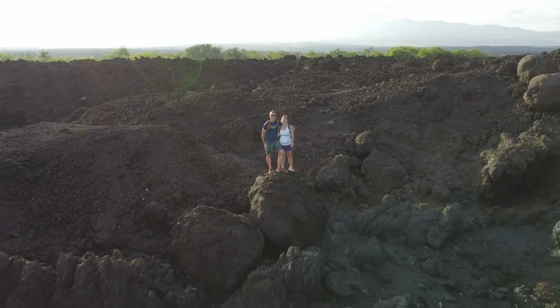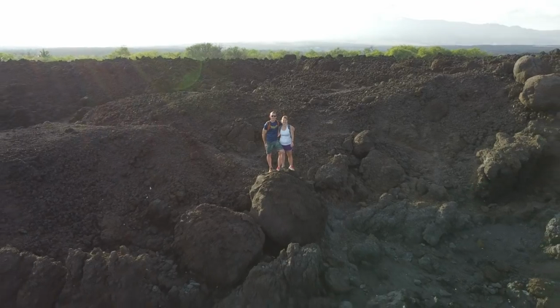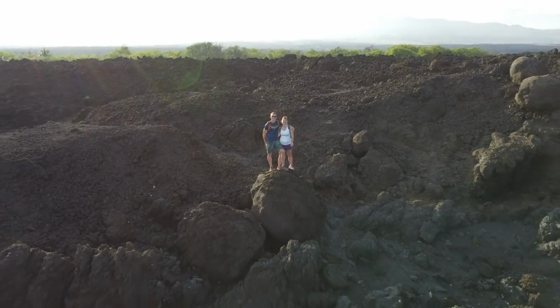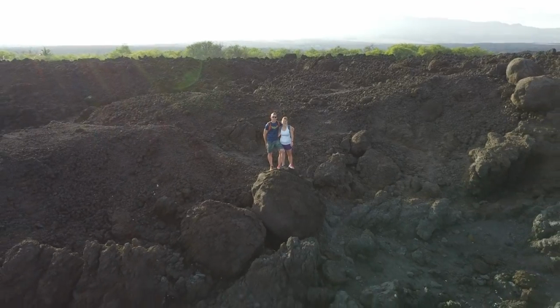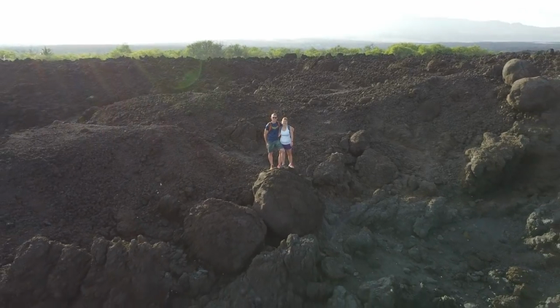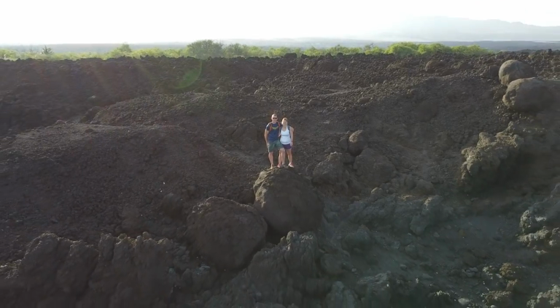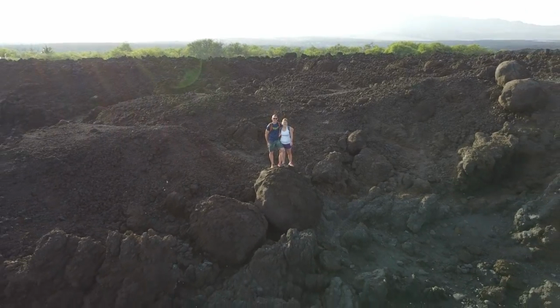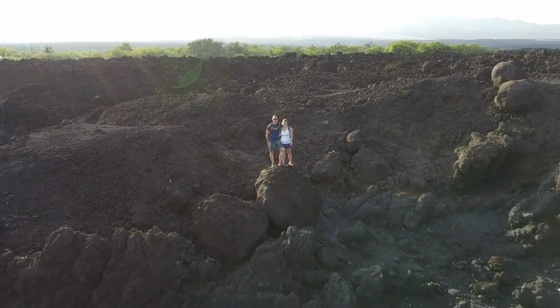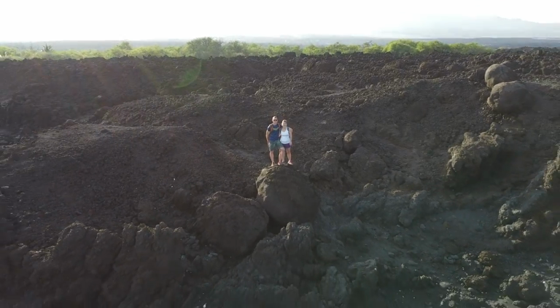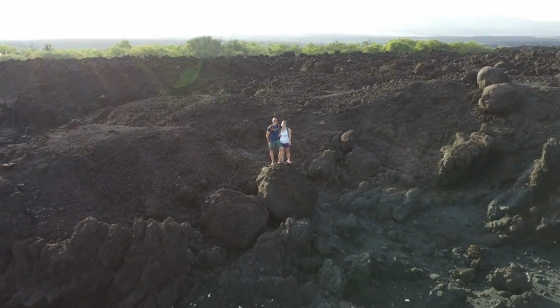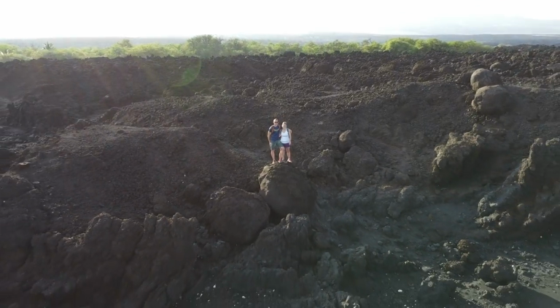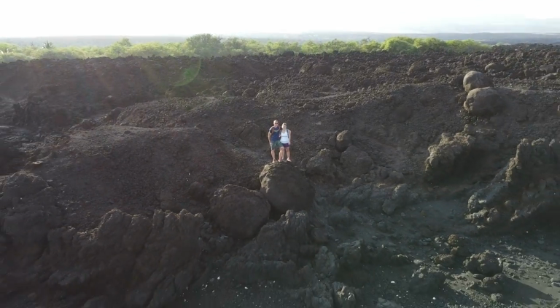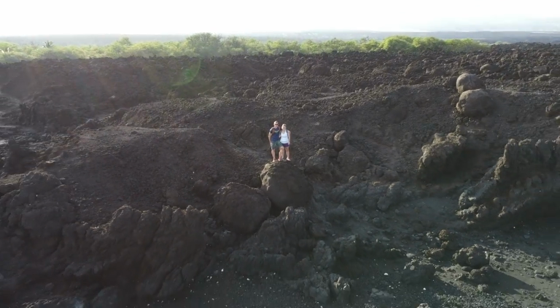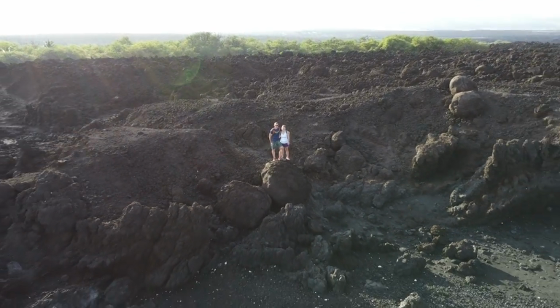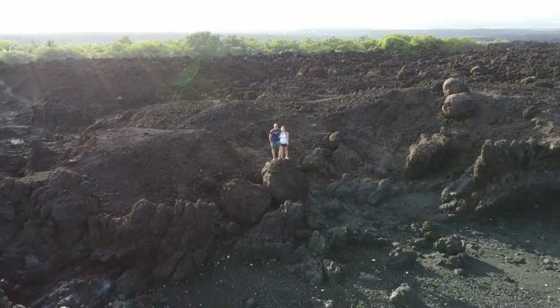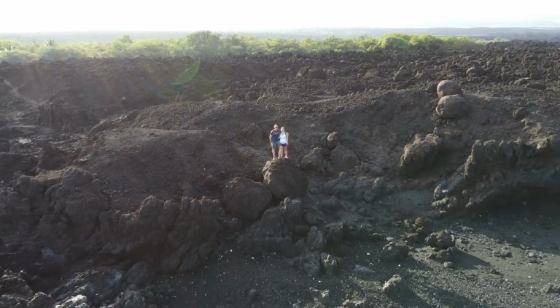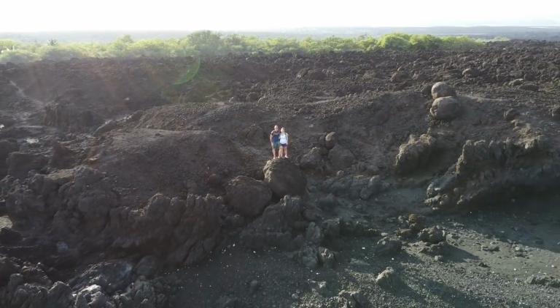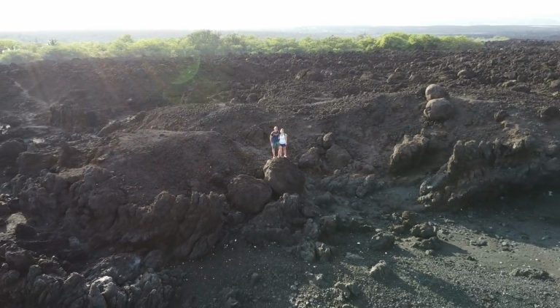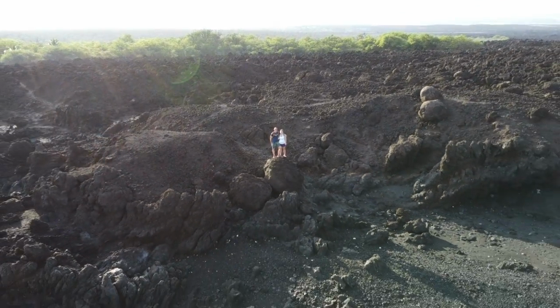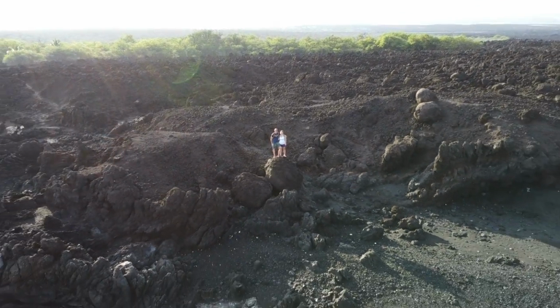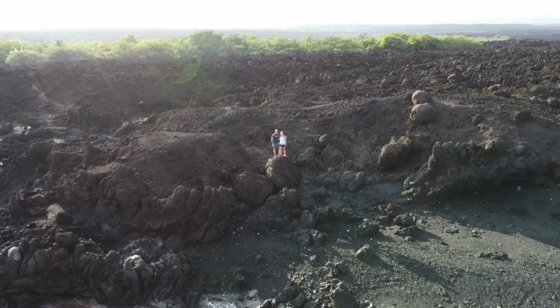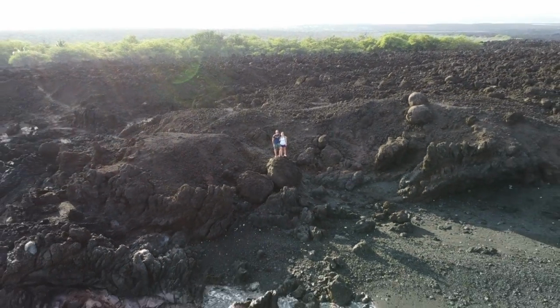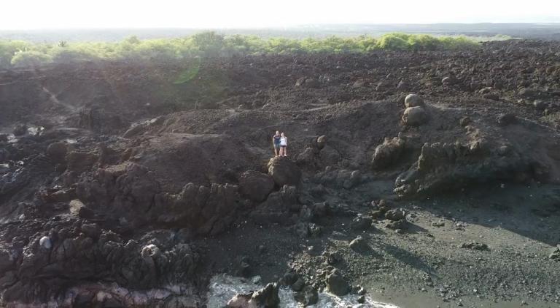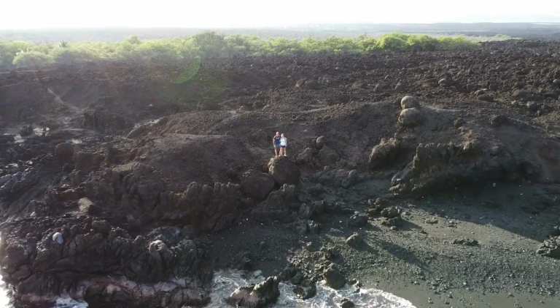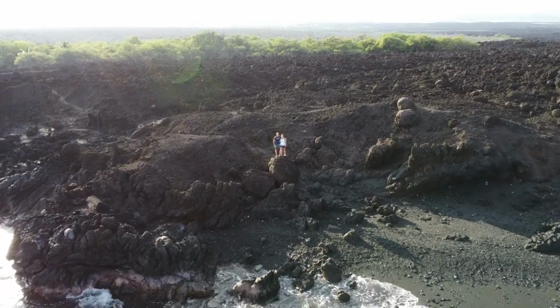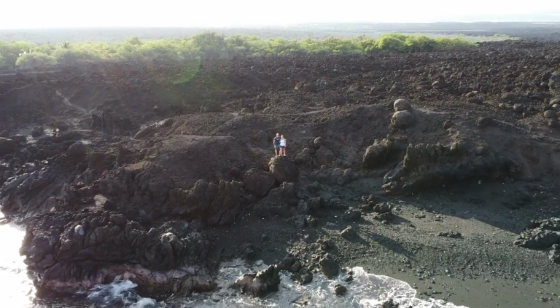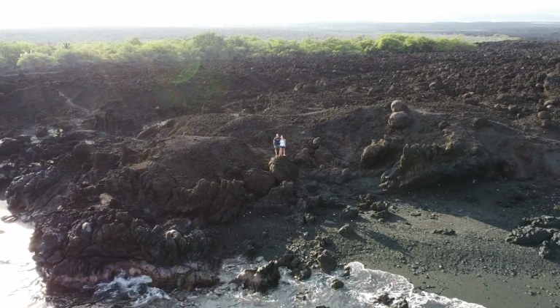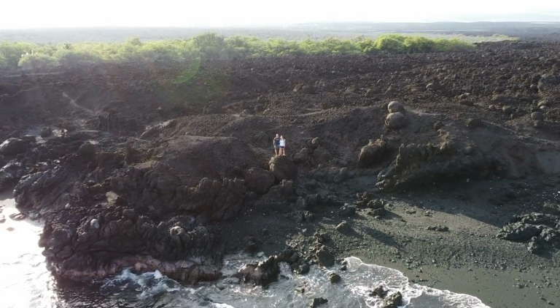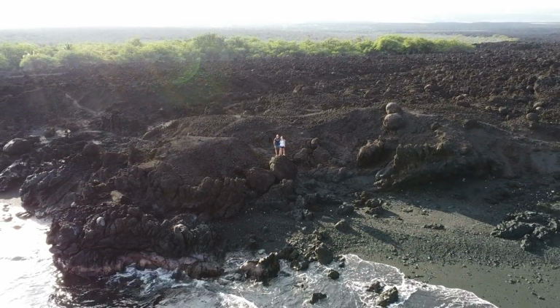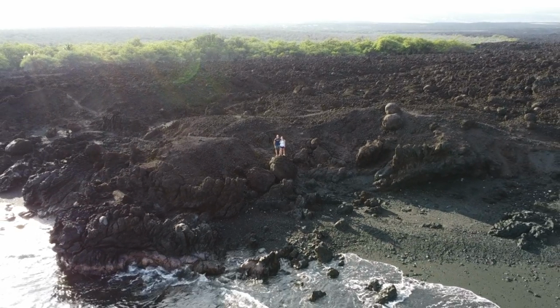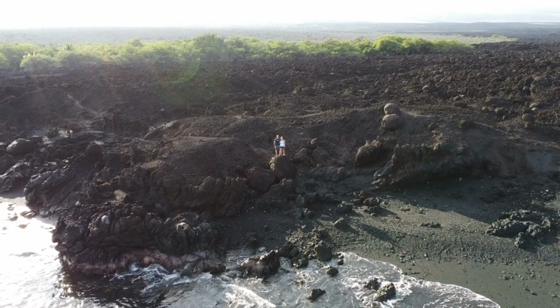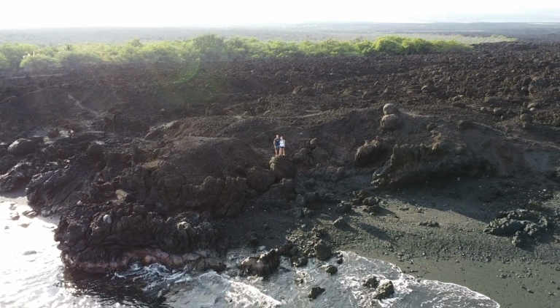Aloha! Today I'm going to share some of our favorite beaches that we enjoyed on the Big Island of Hawaii.